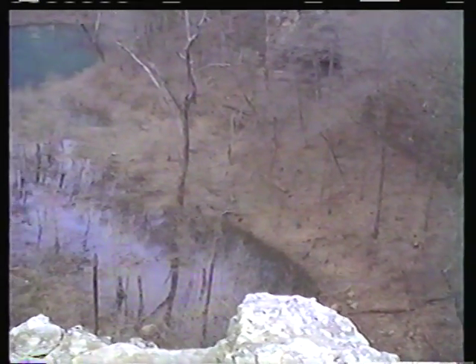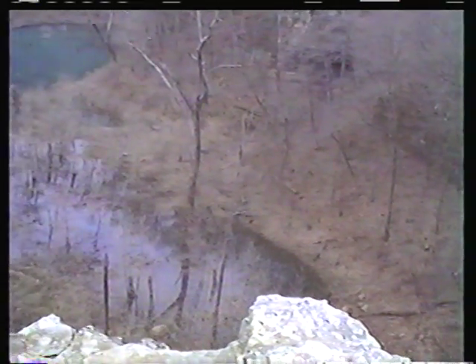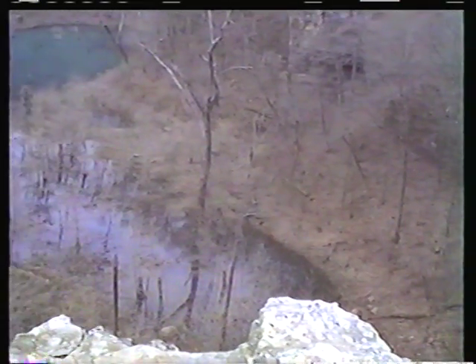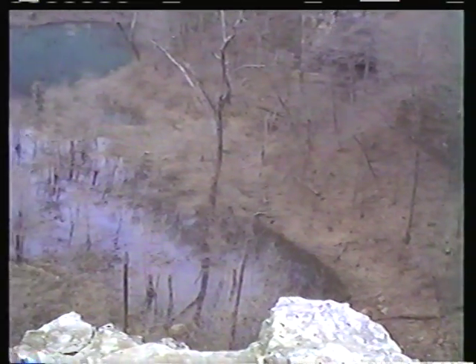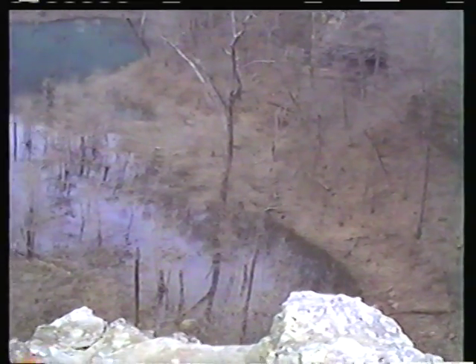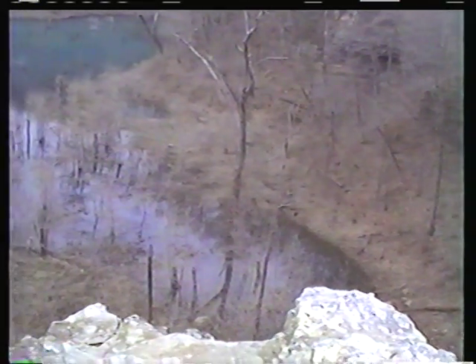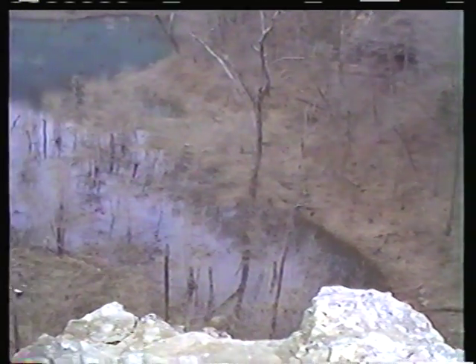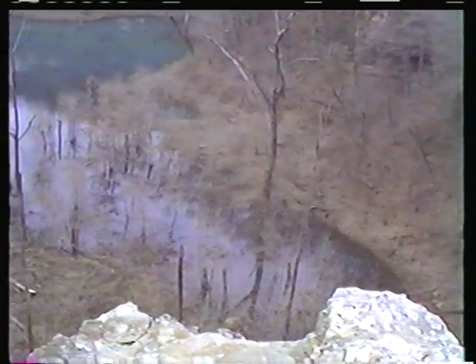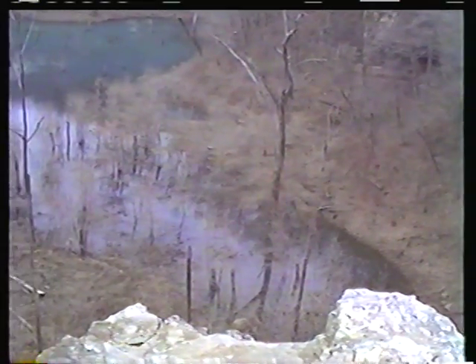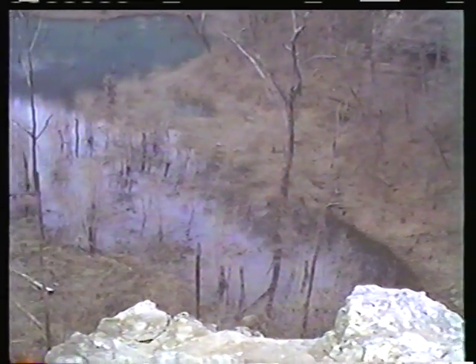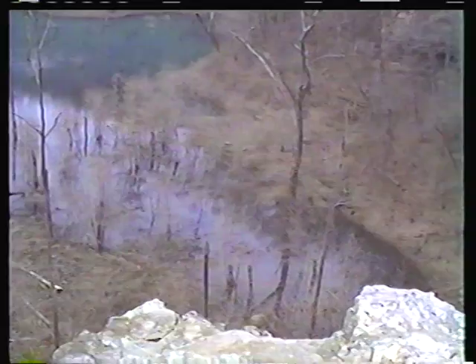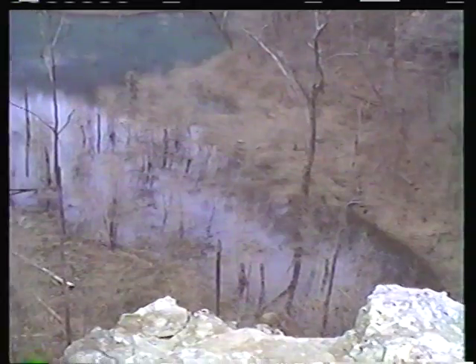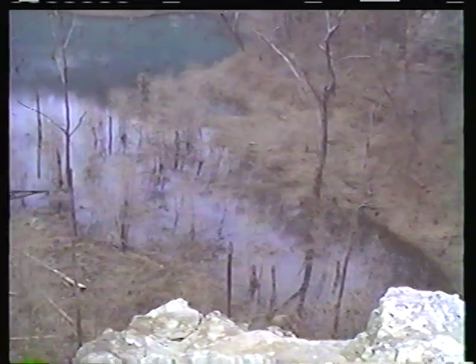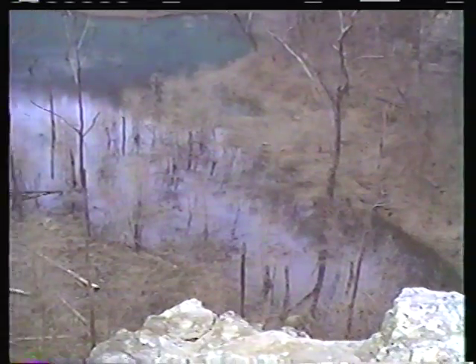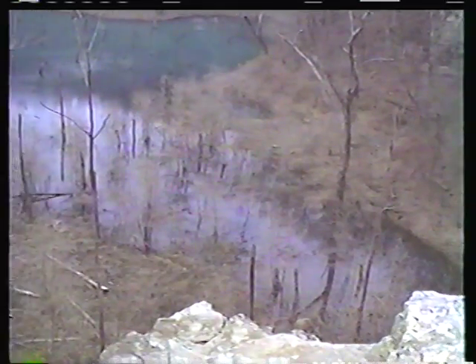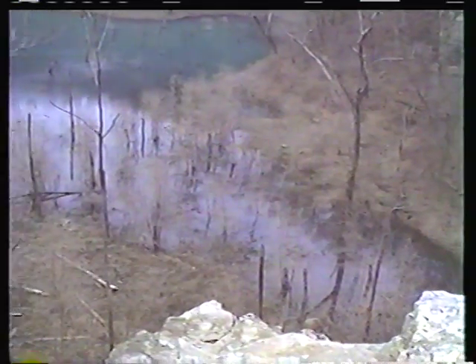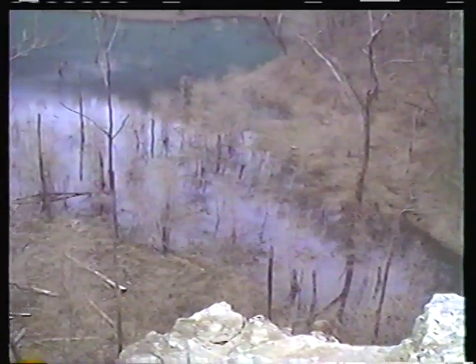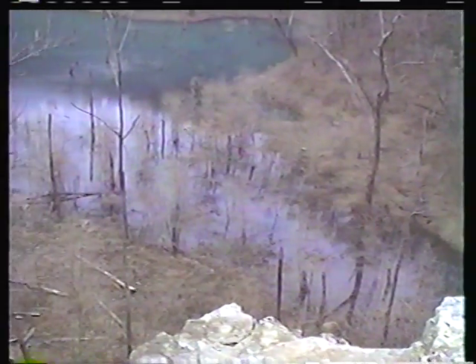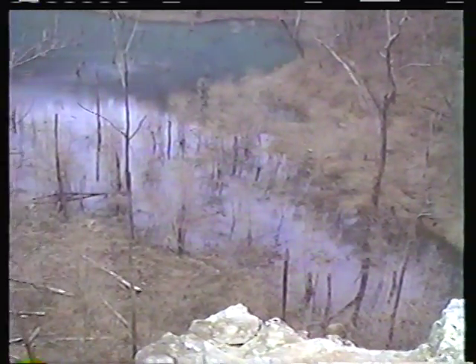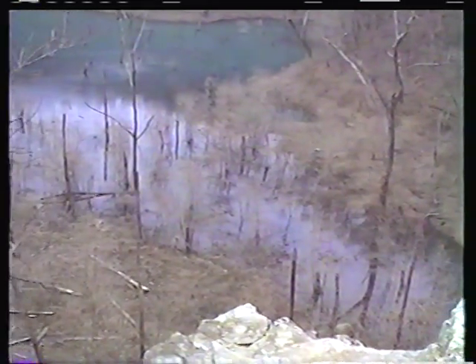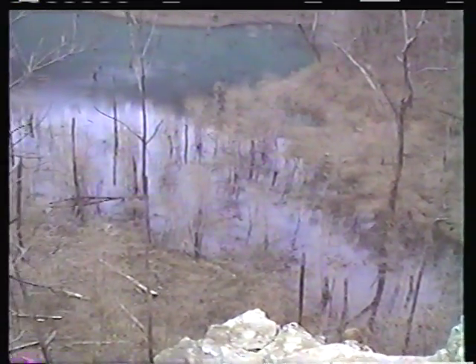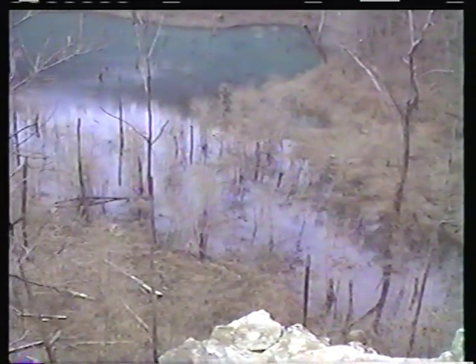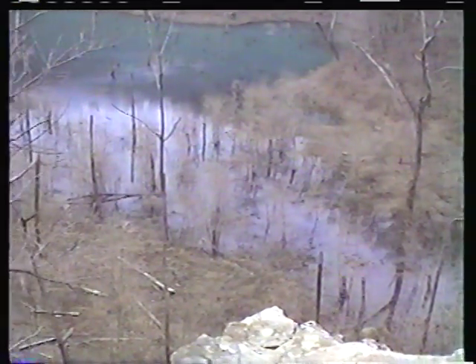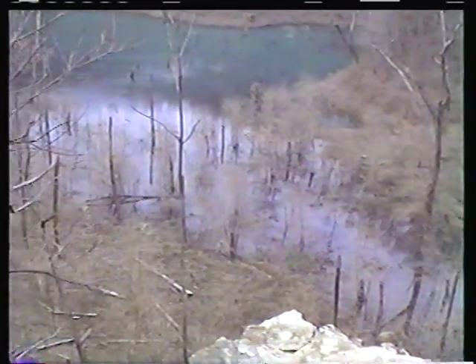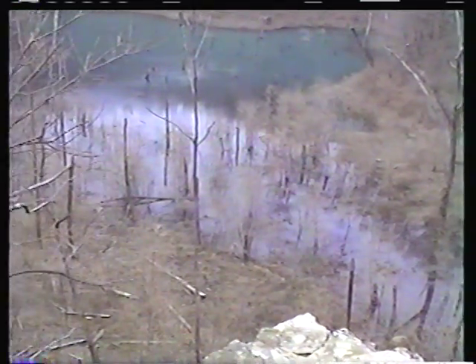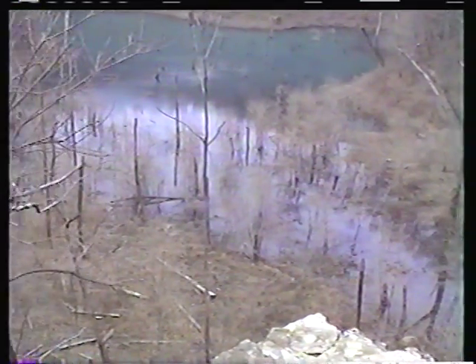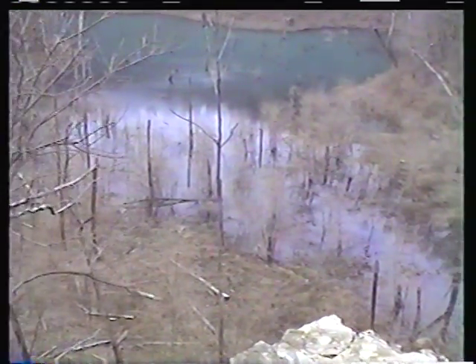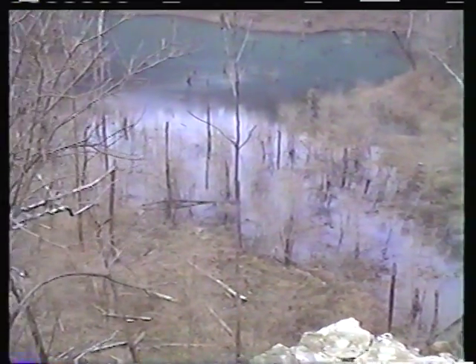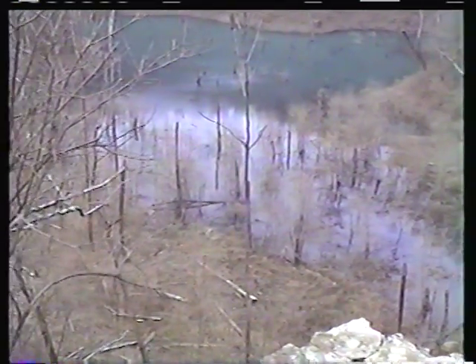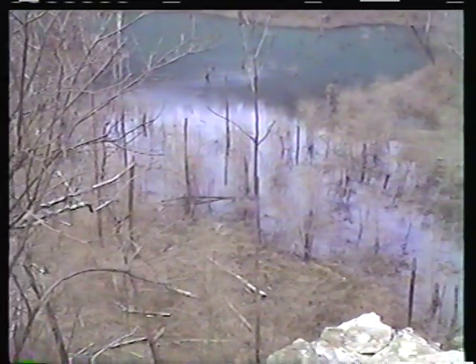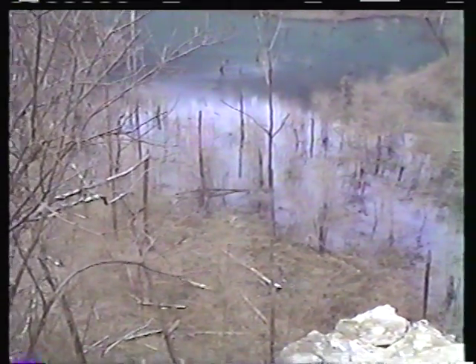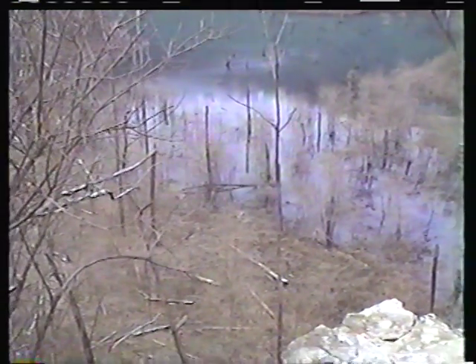Looking off right at the edge of the sinkhole — about 250 feet down.